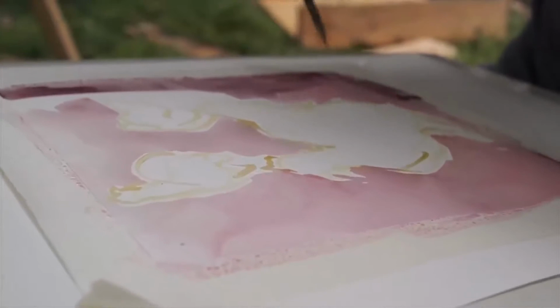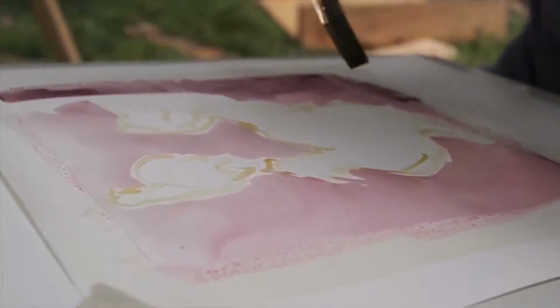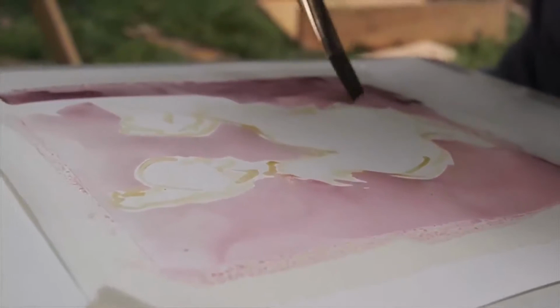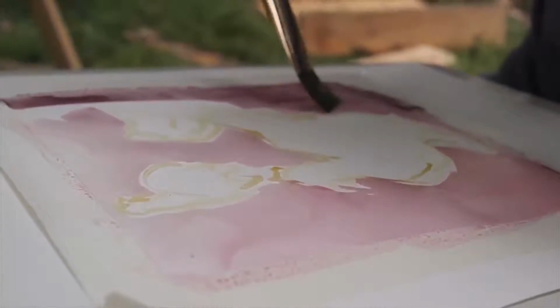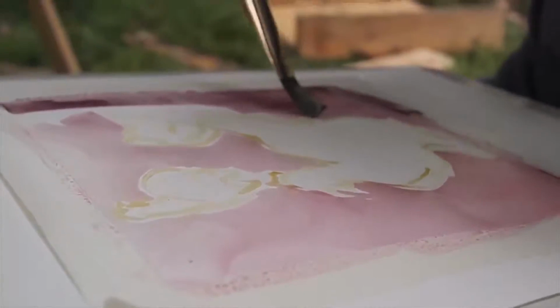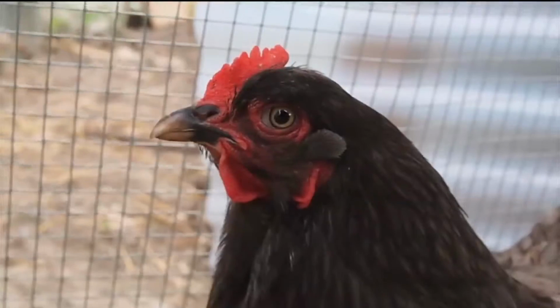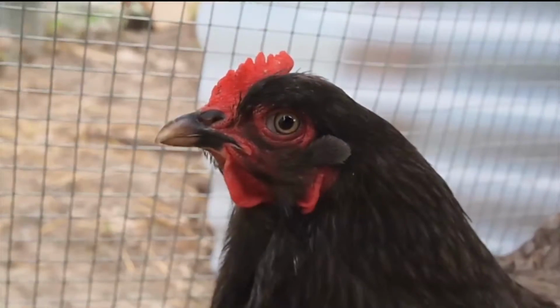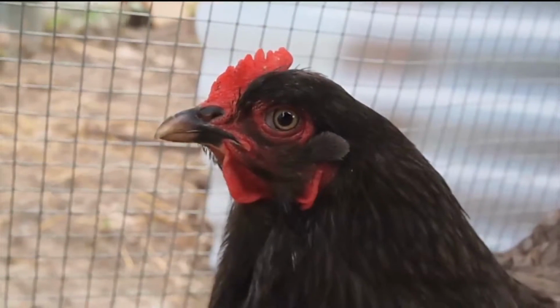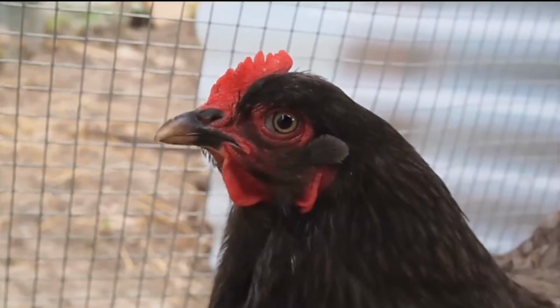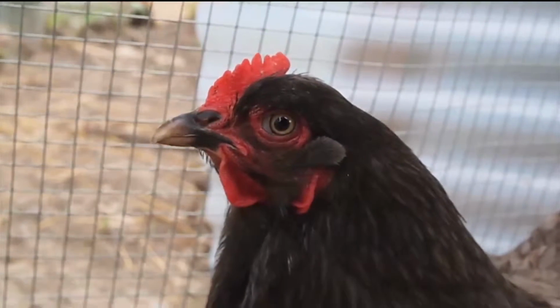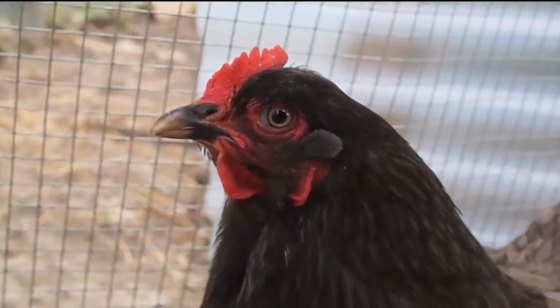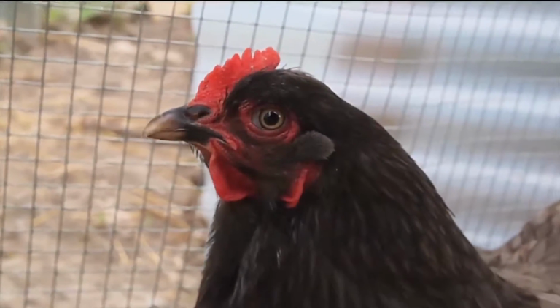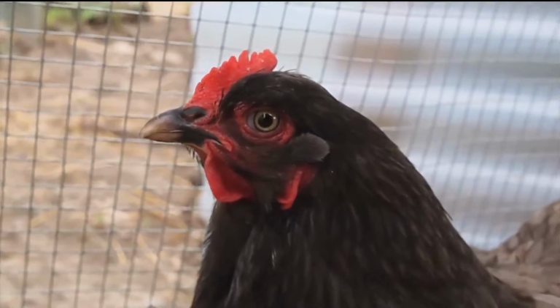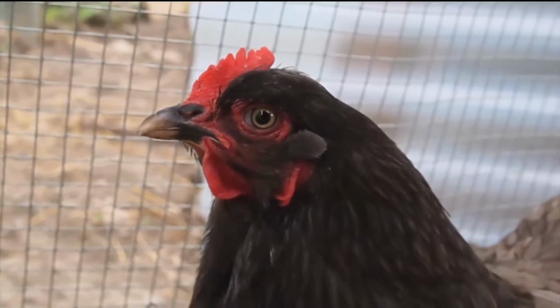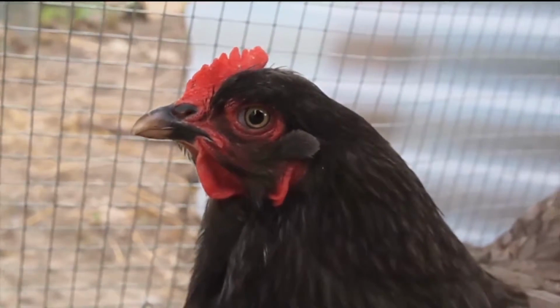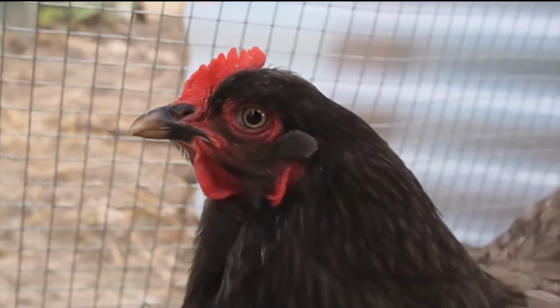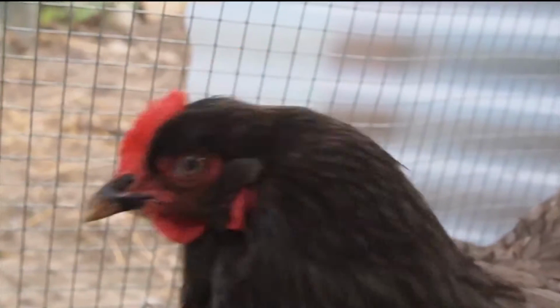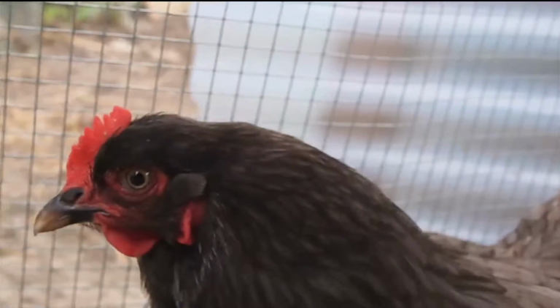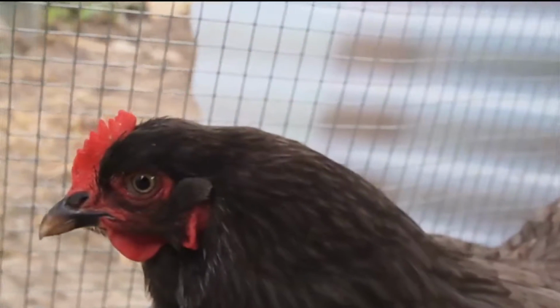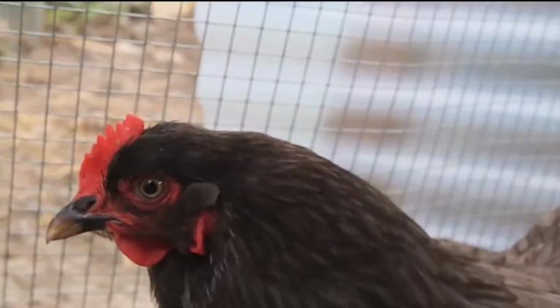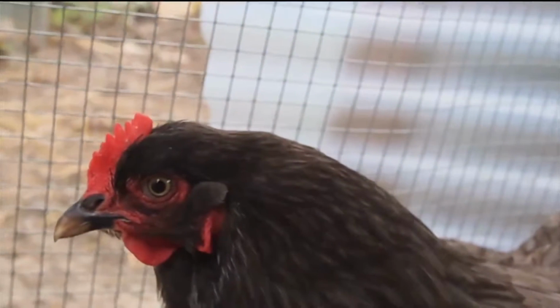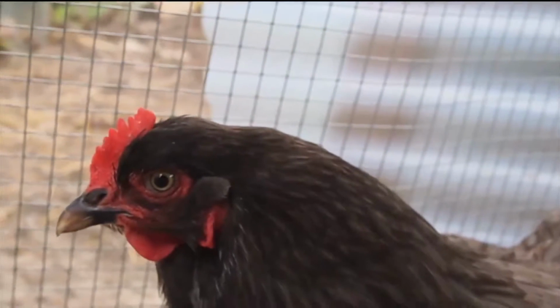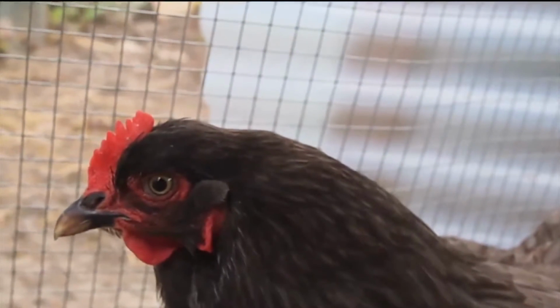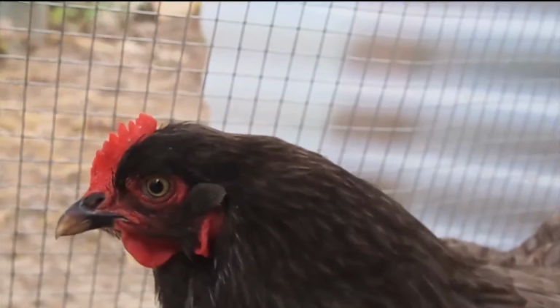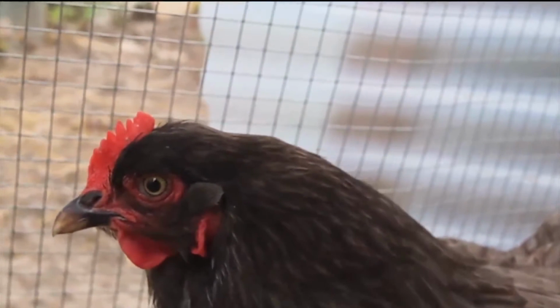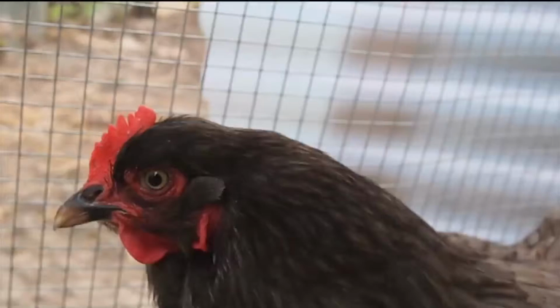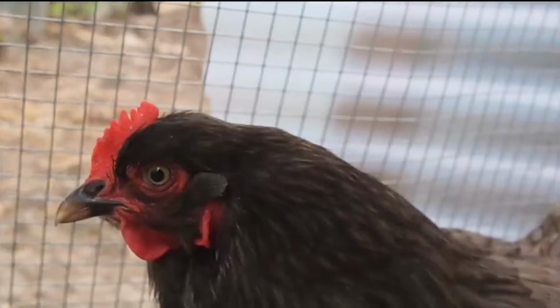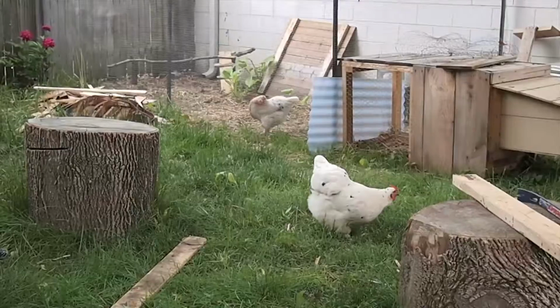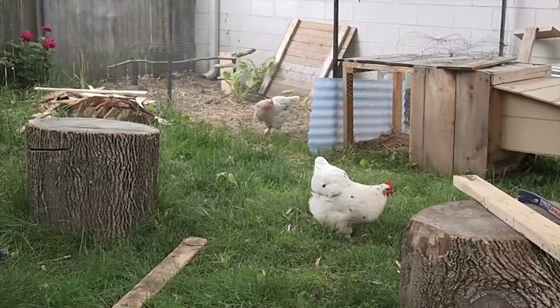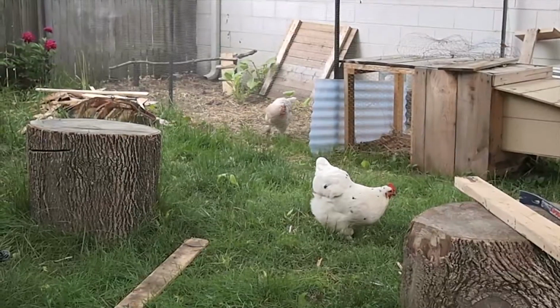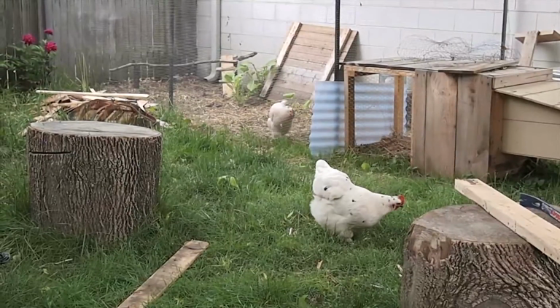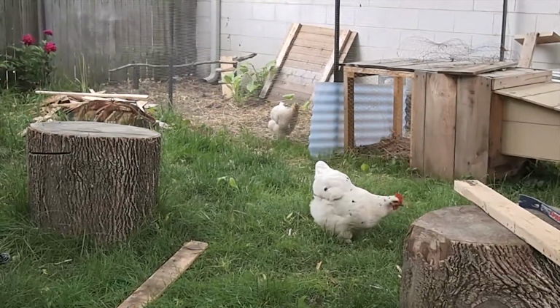It's great working from the chickens because they have expressive characters.